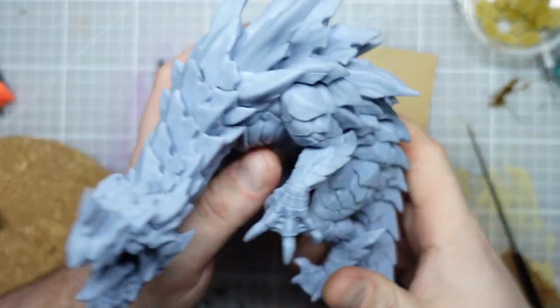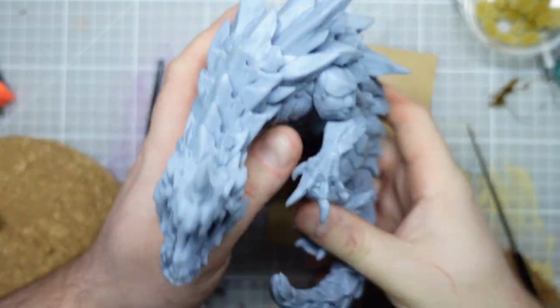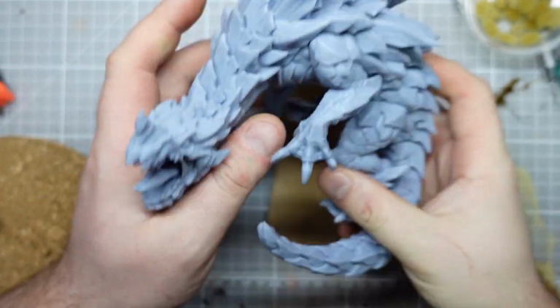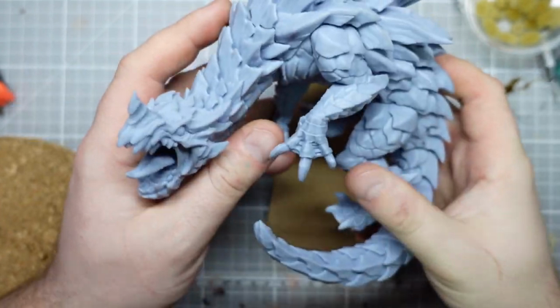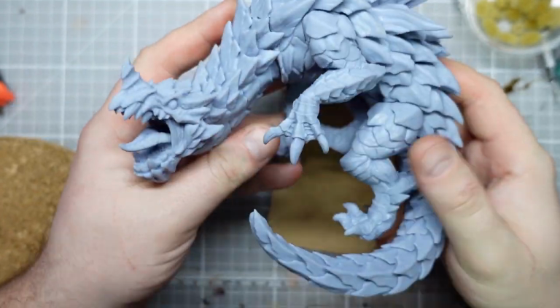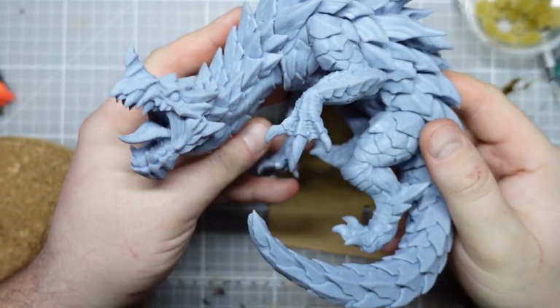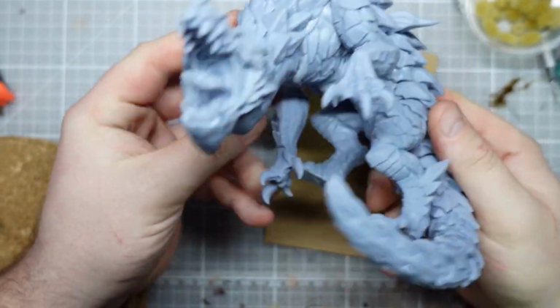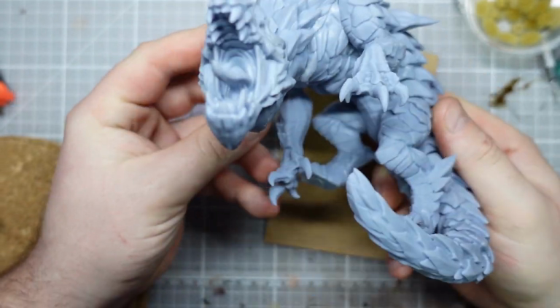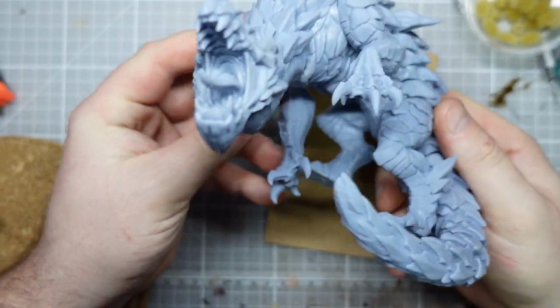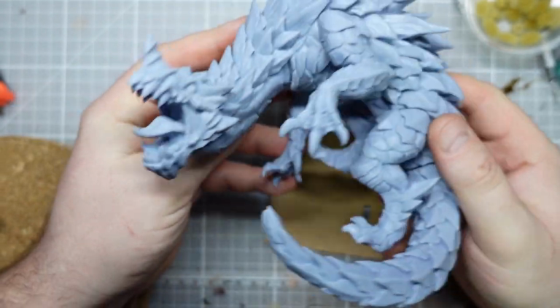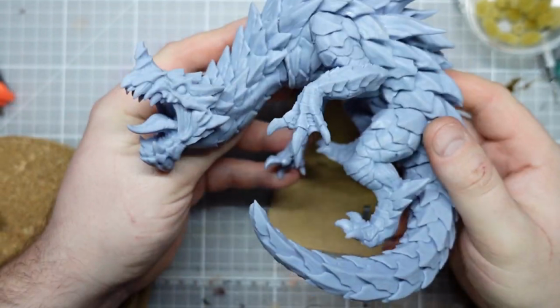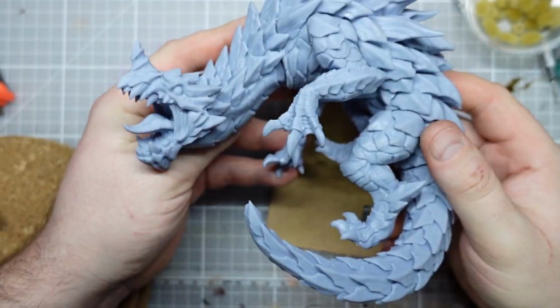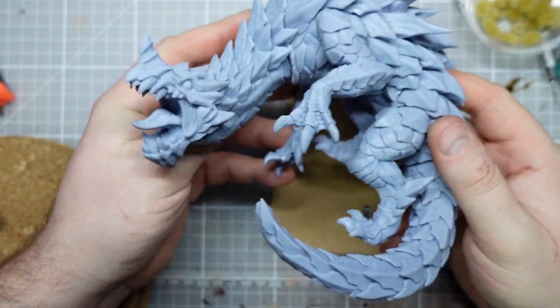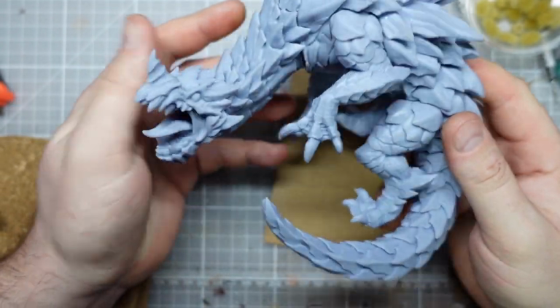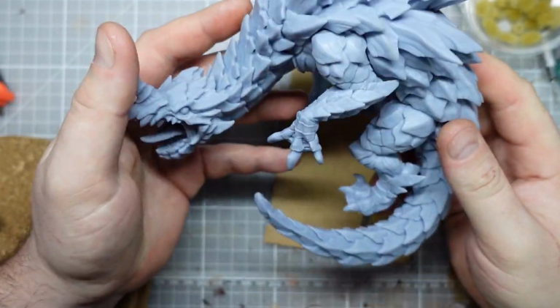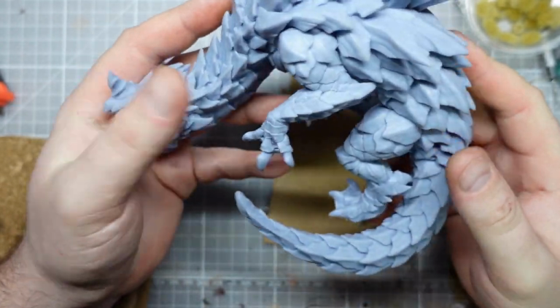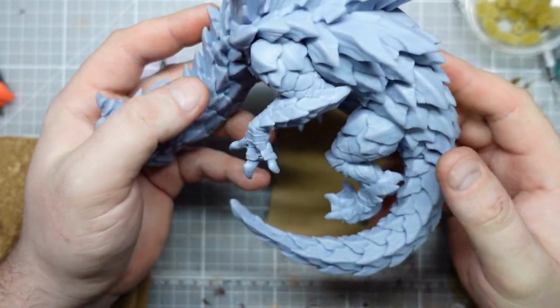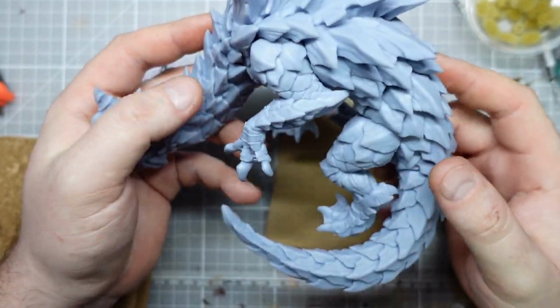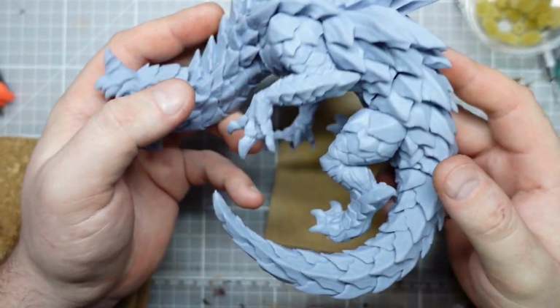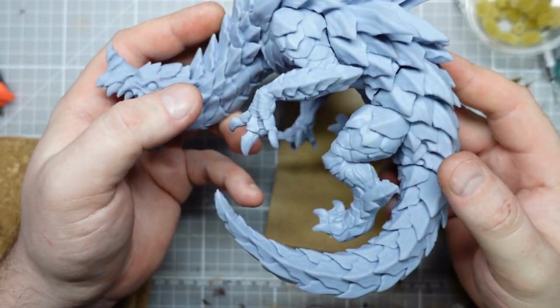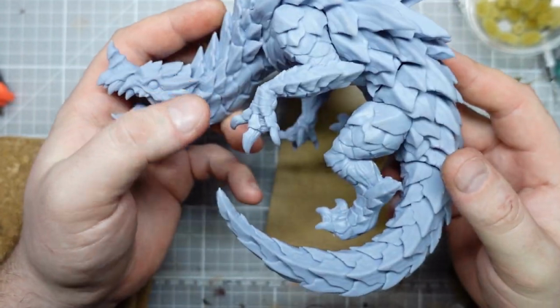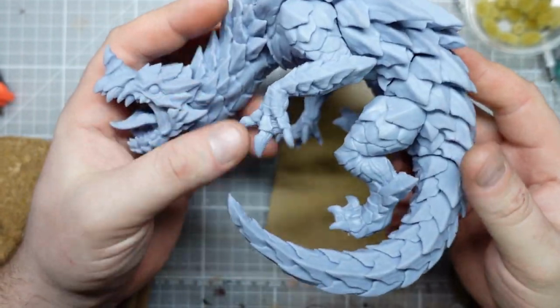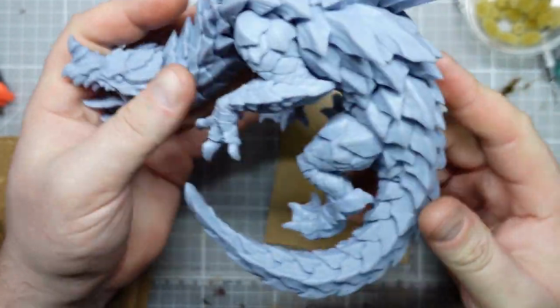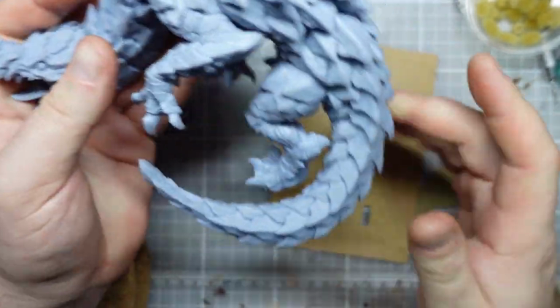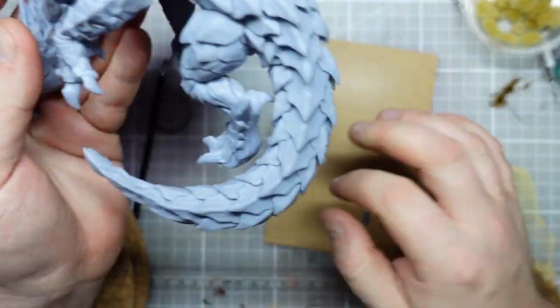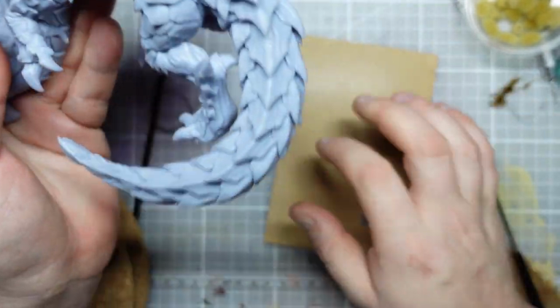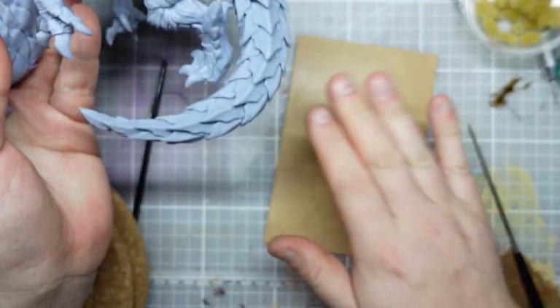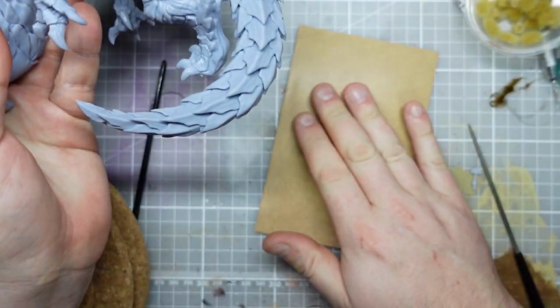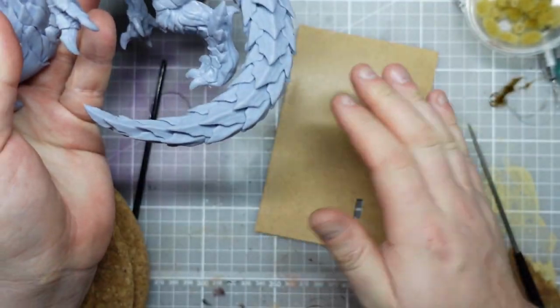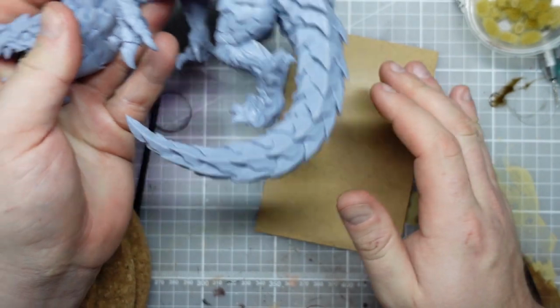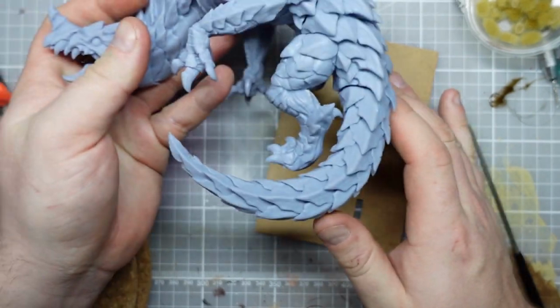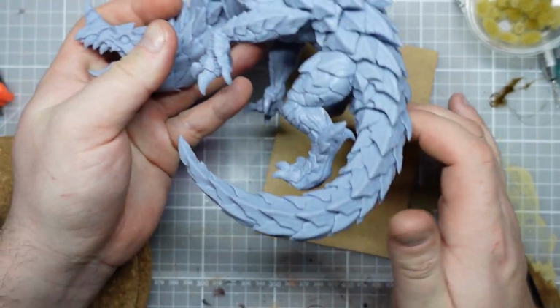Hi guys, in this video we're going to be looking at the Depth Dragon again and we're going to be prepping him for paint and making him a nice custom base.